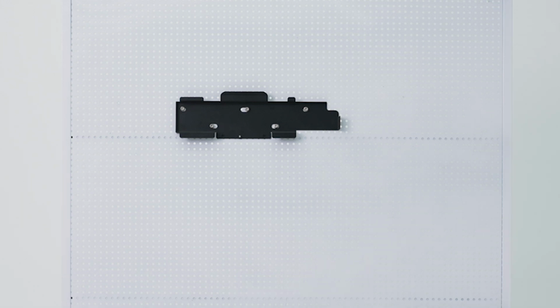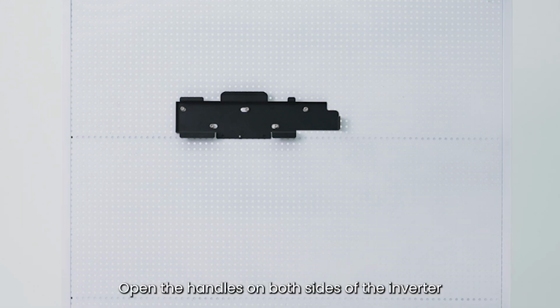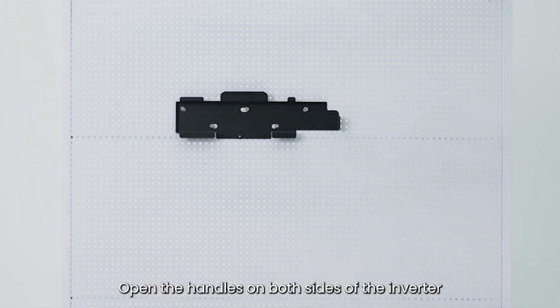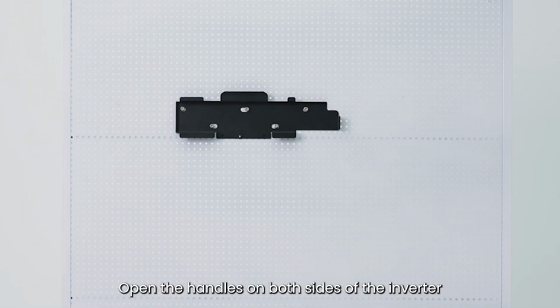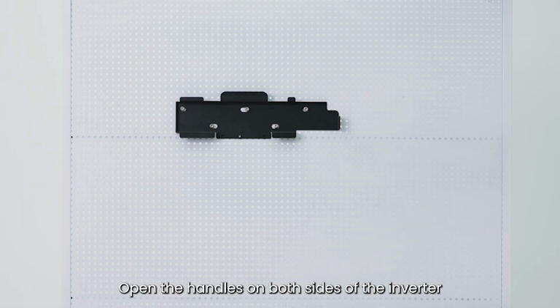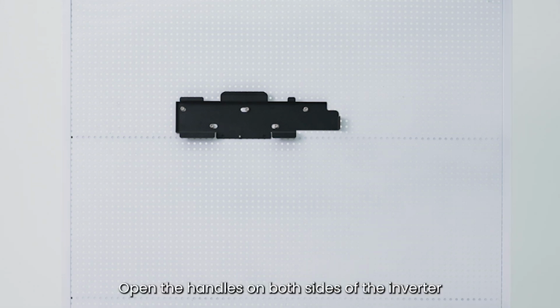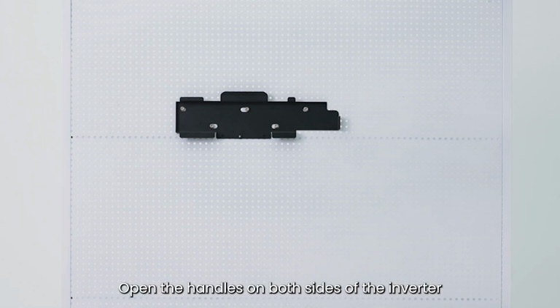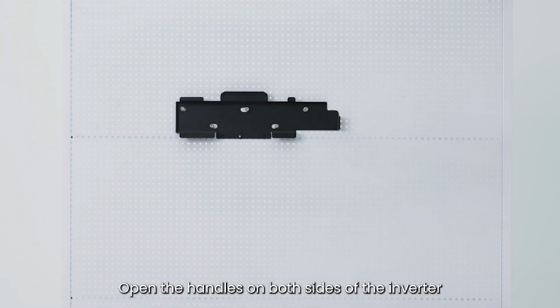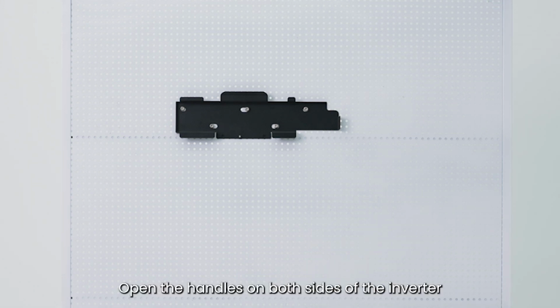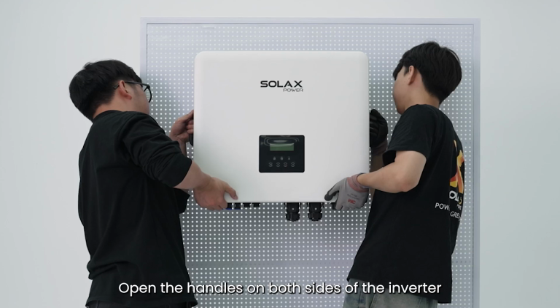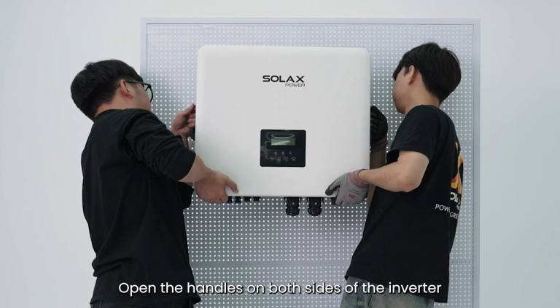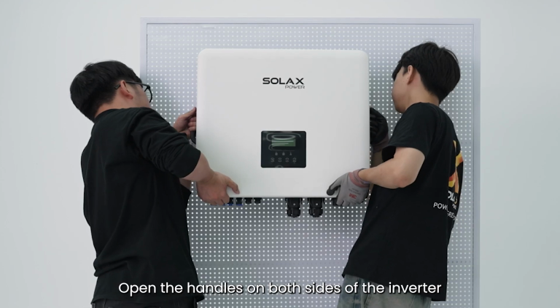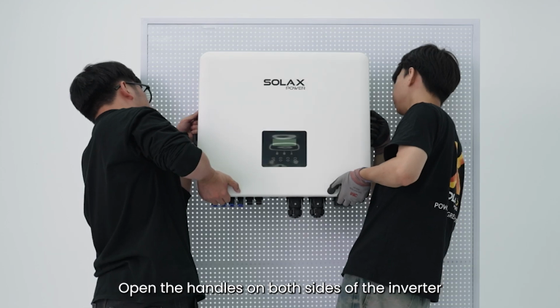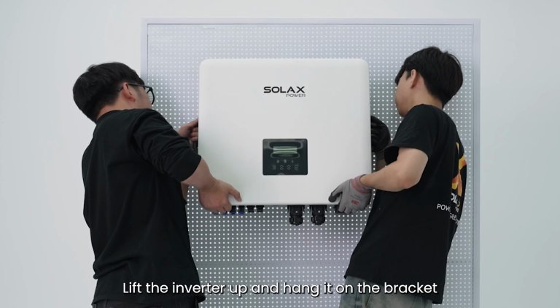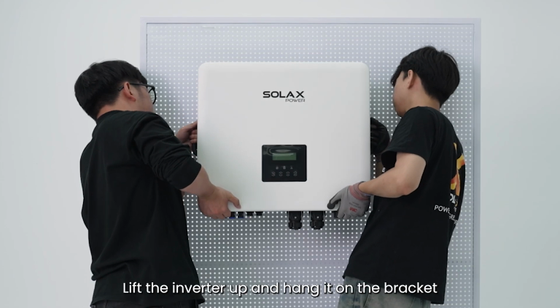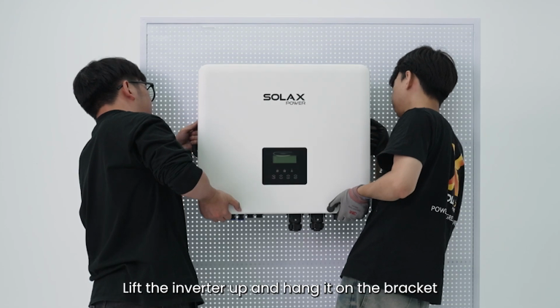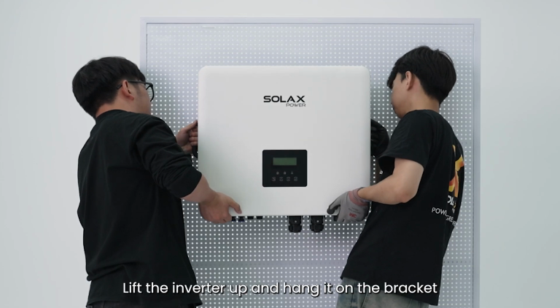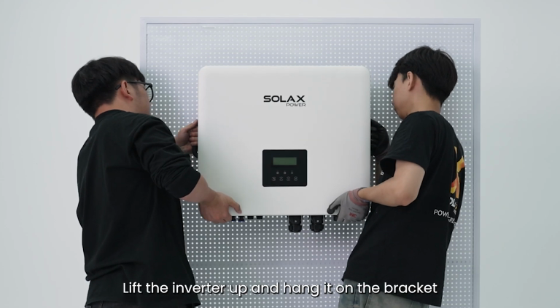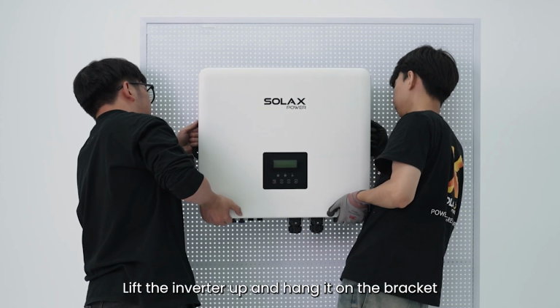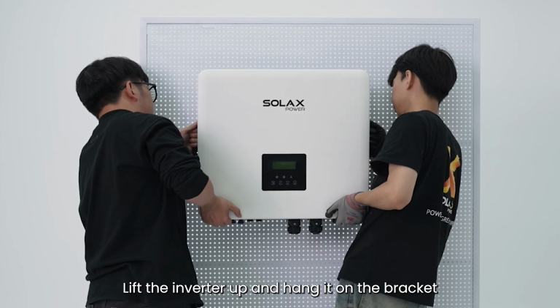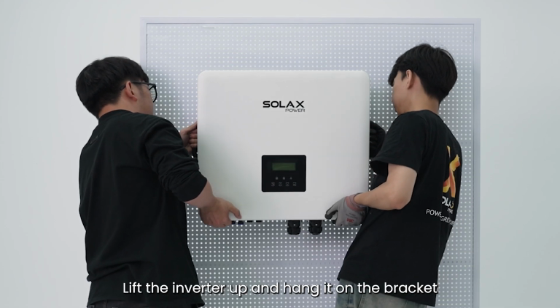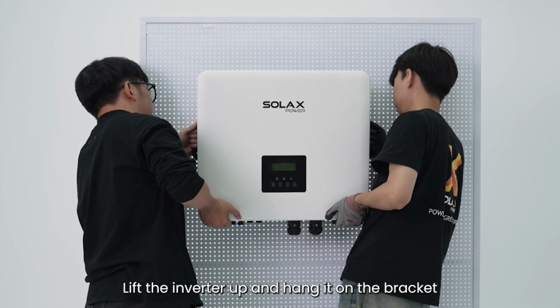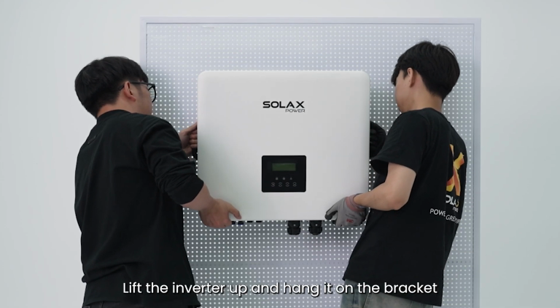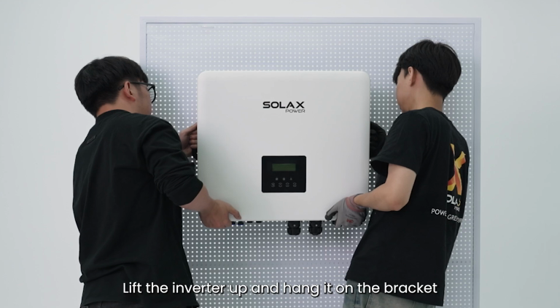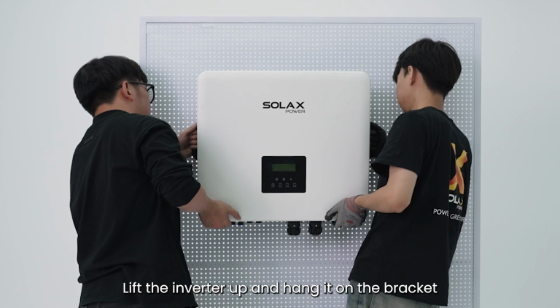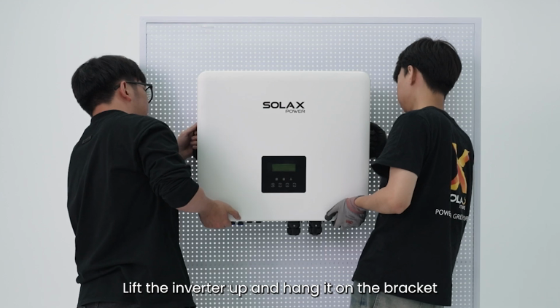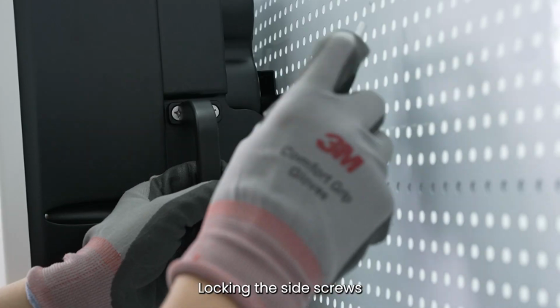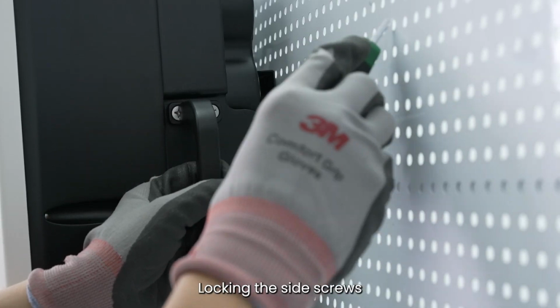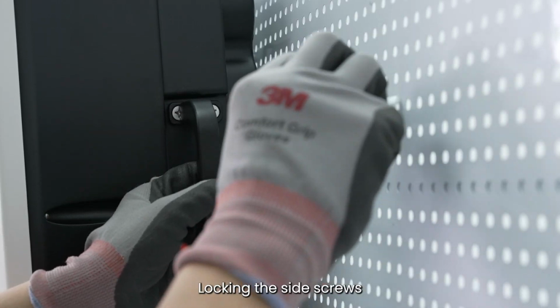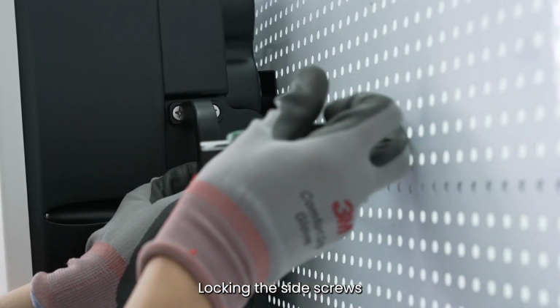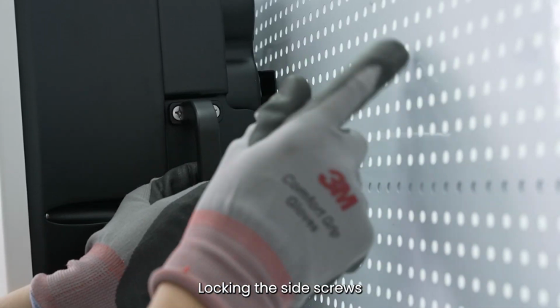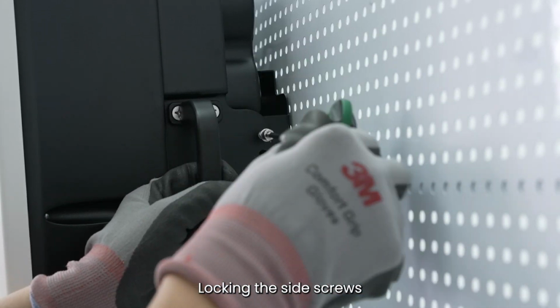Open the handles on both sides of the inverter. Lift the inverter up and hang it on the bracket, then lock the side screws.